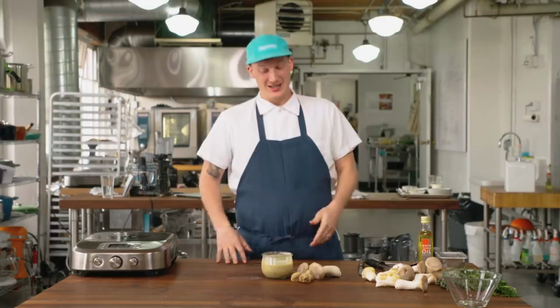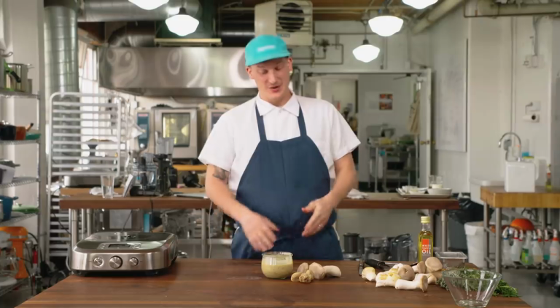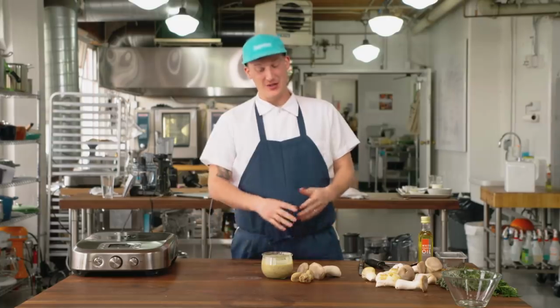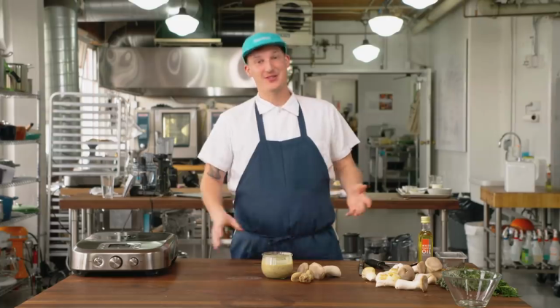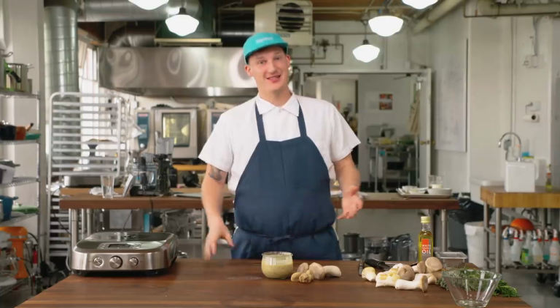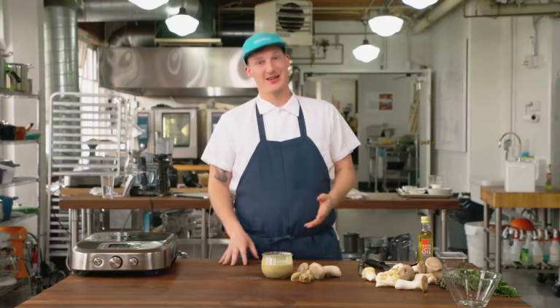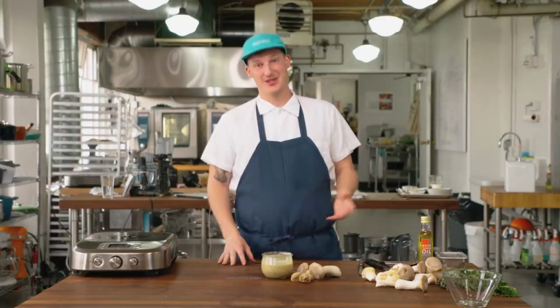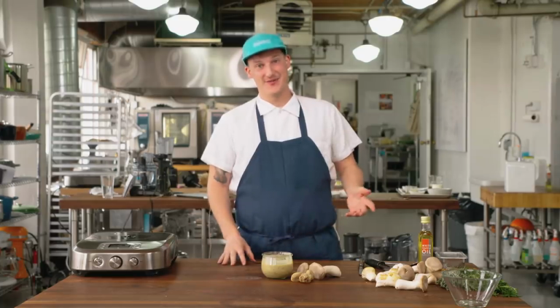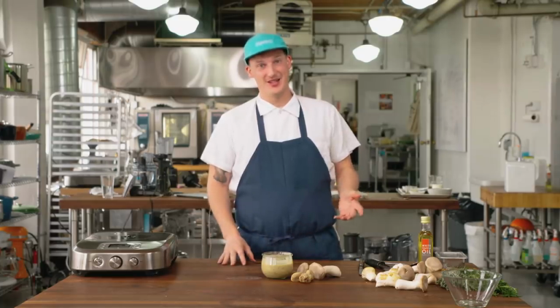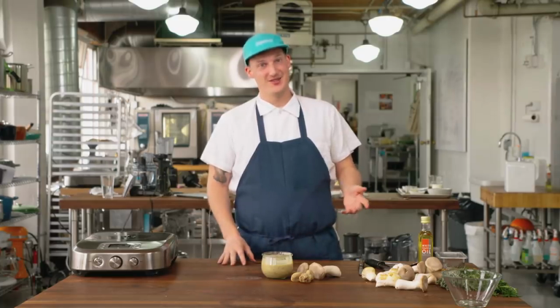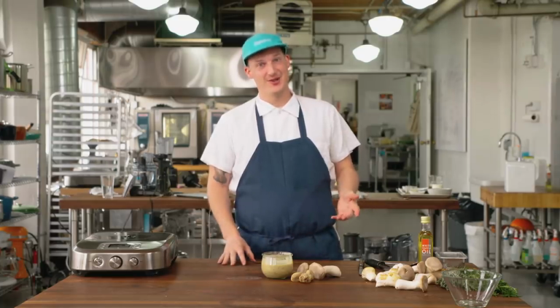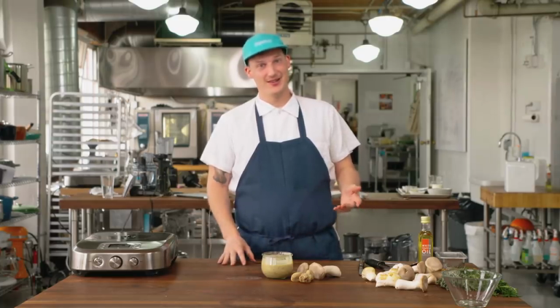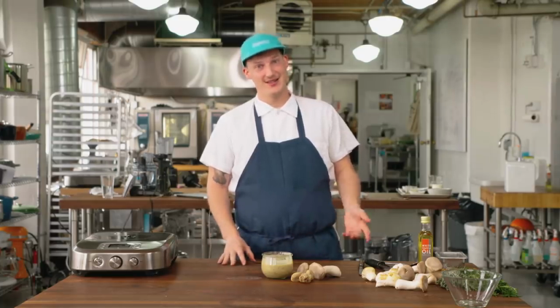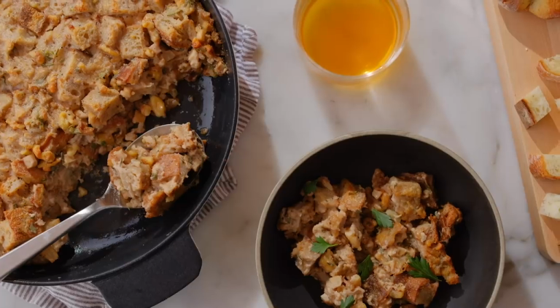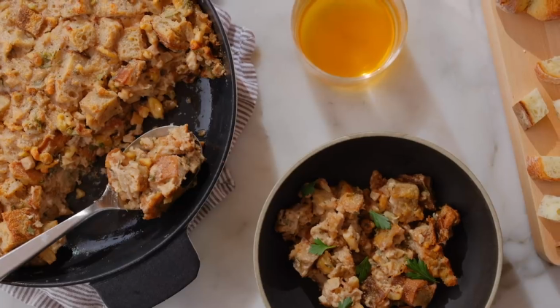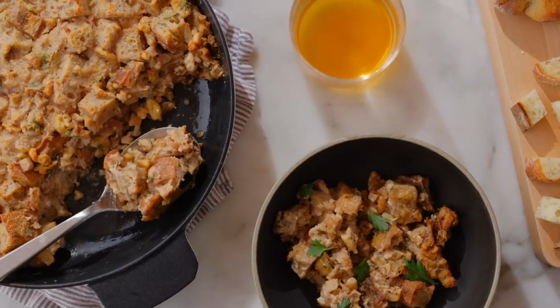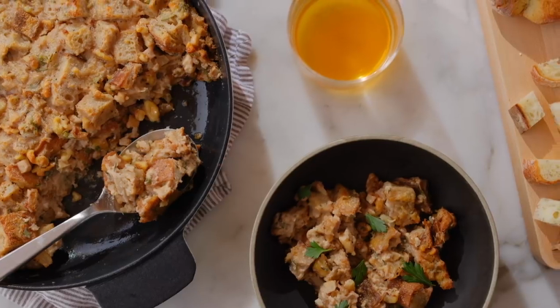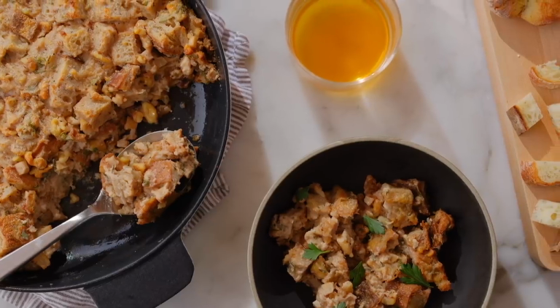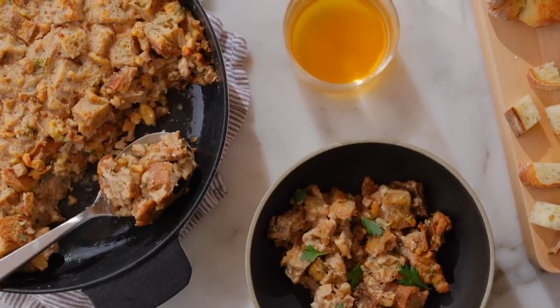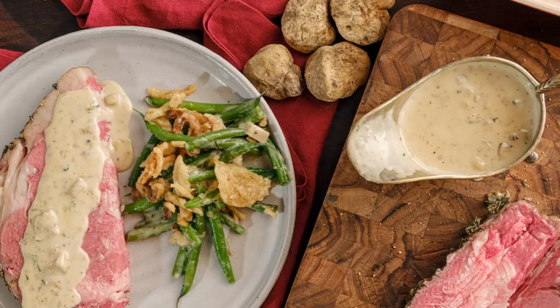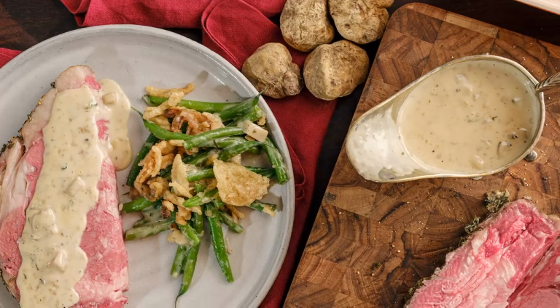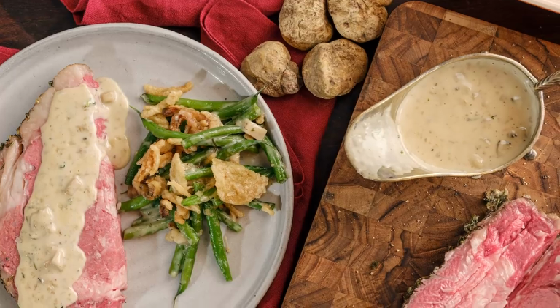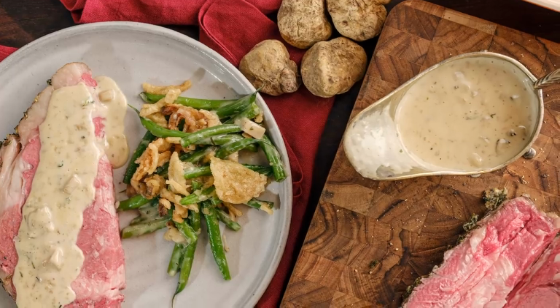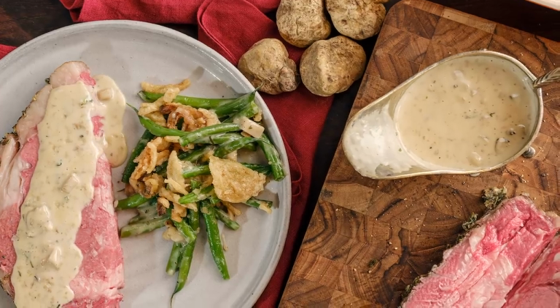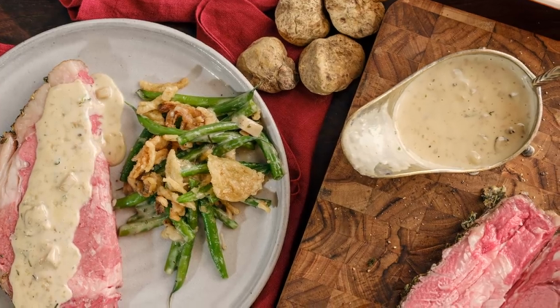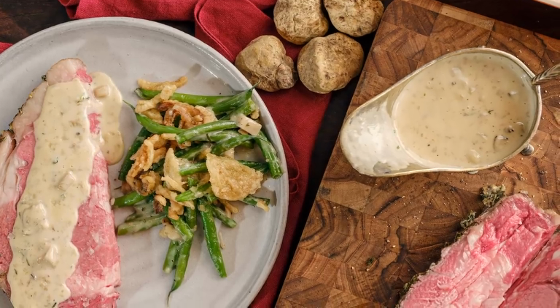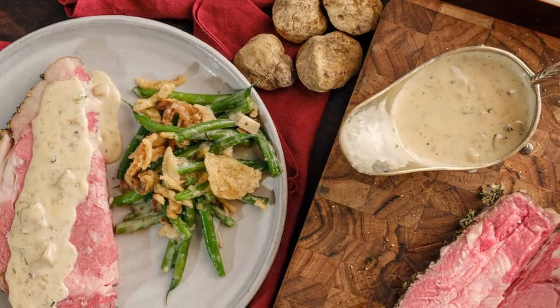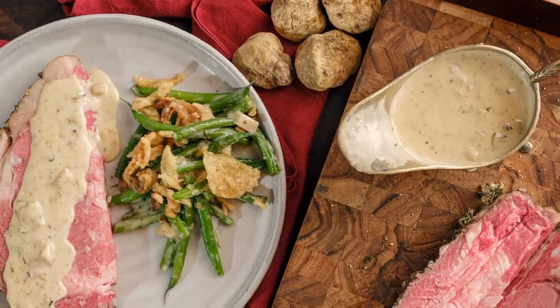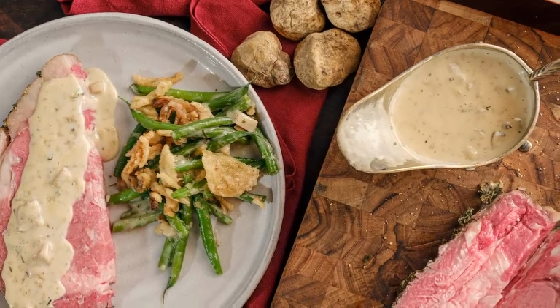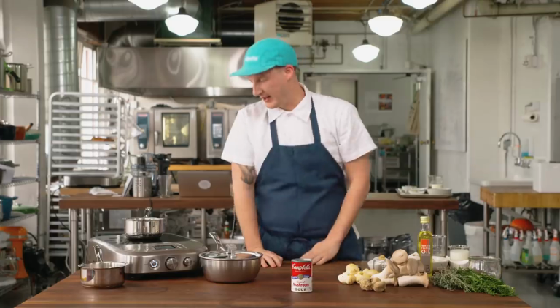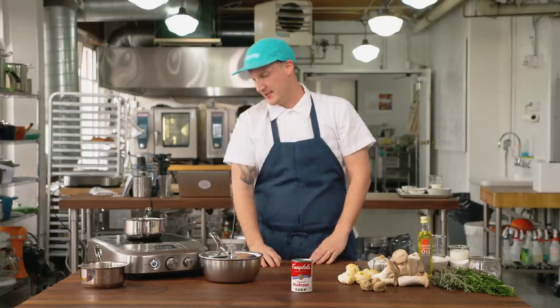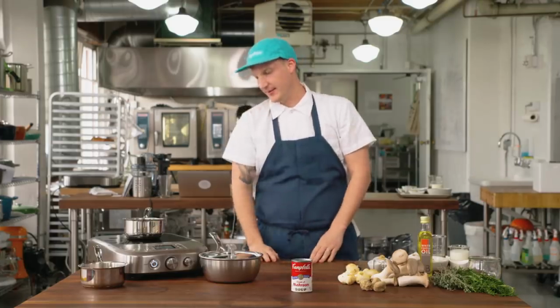You can use this to make a bunch of different dishes for the holiday seasons — bread pudding, use it as a sauce for your holiday ribeye. All right, let's make it.